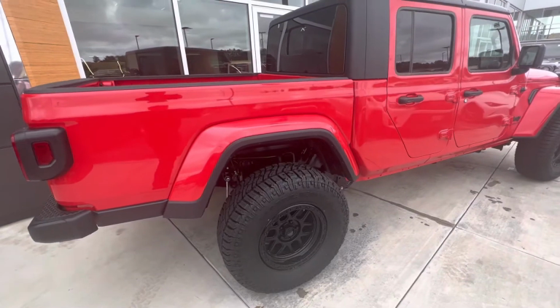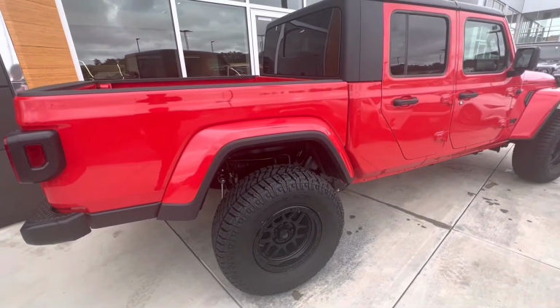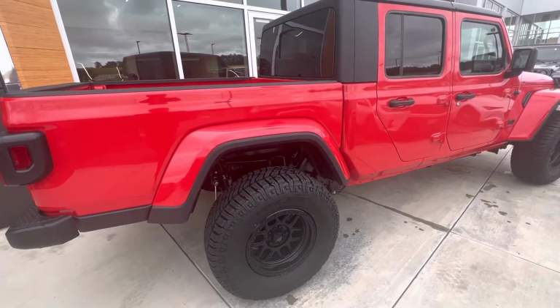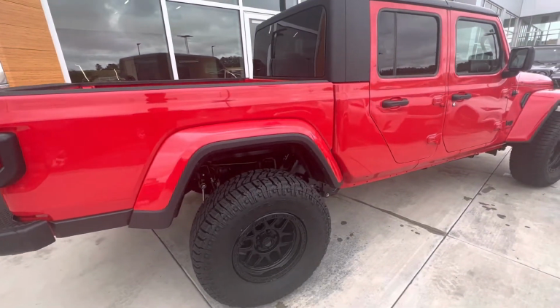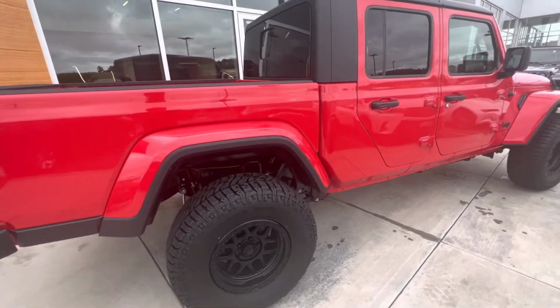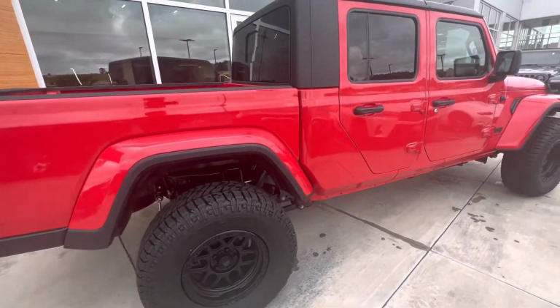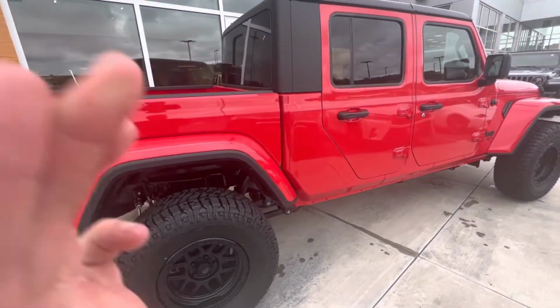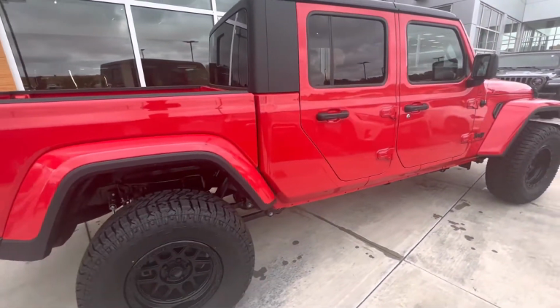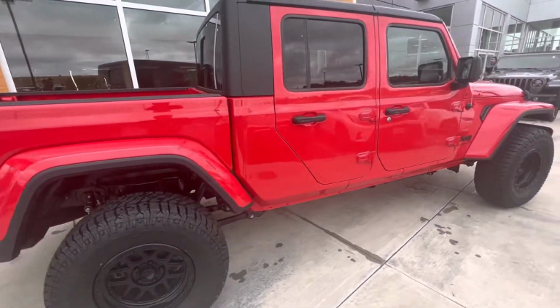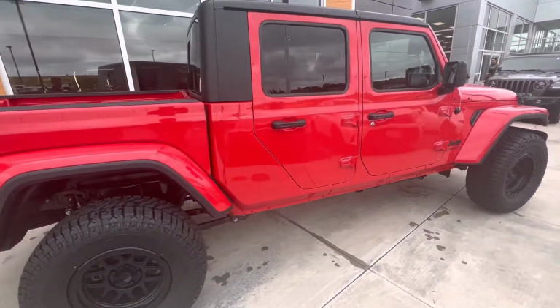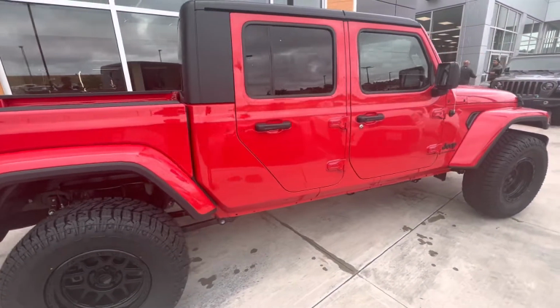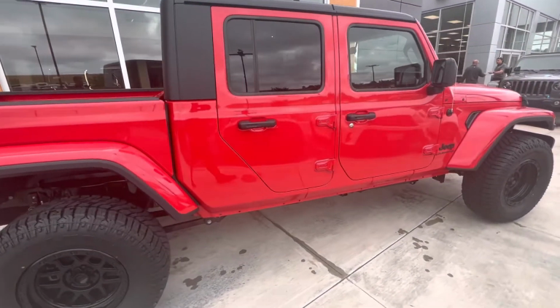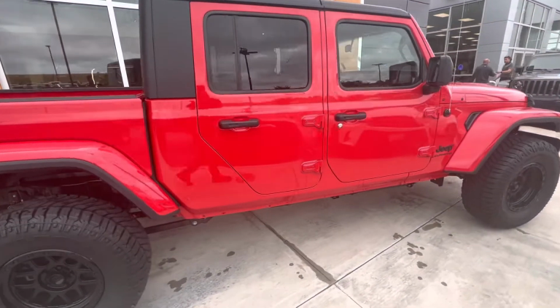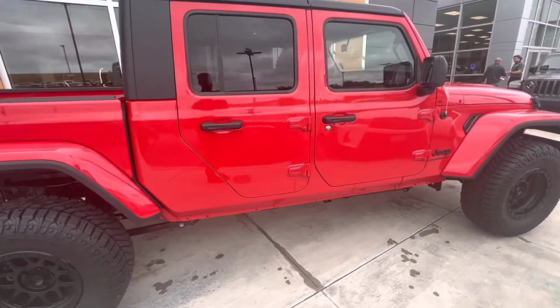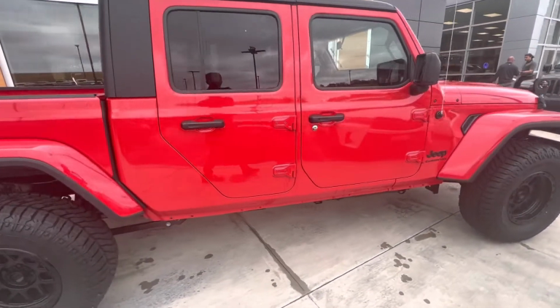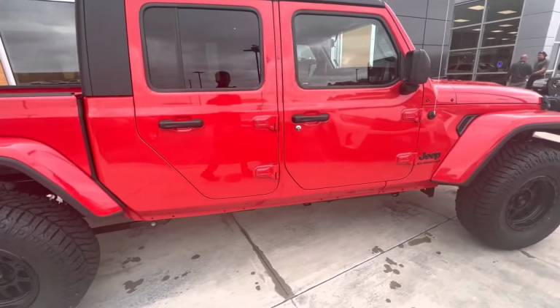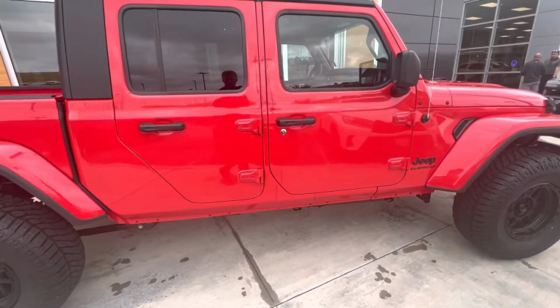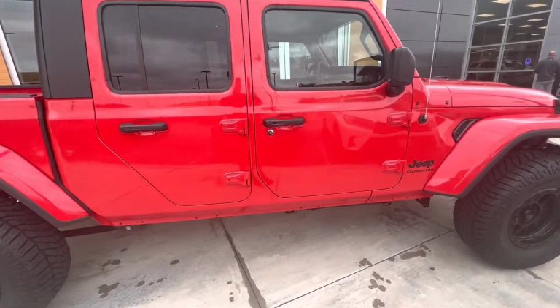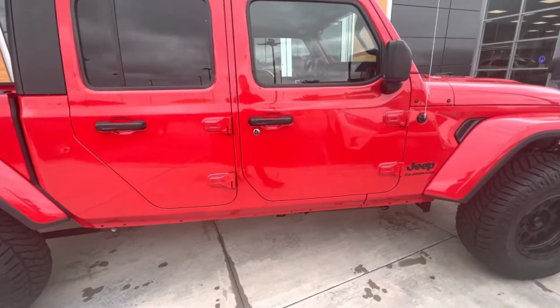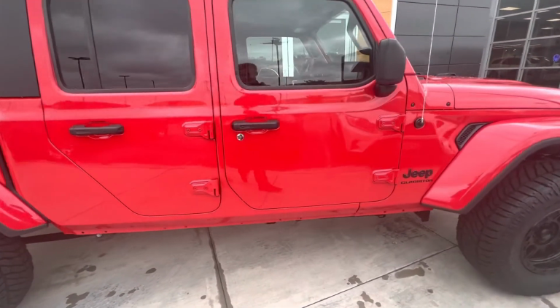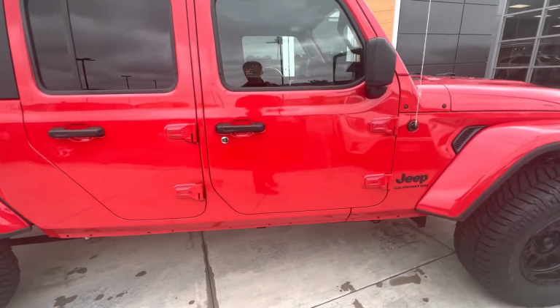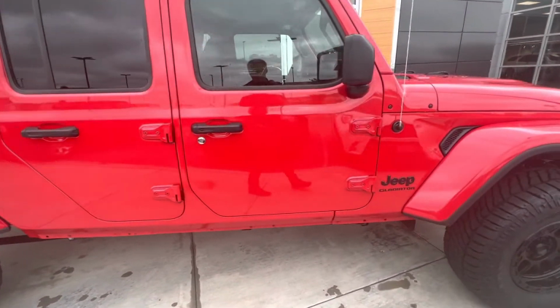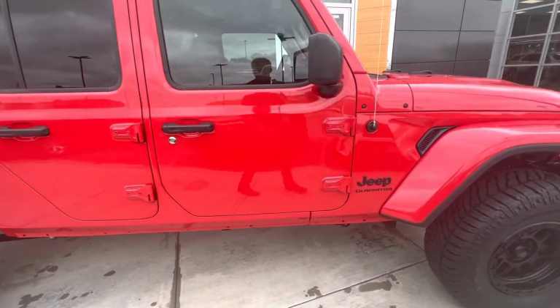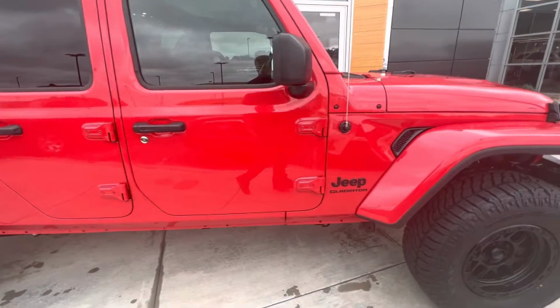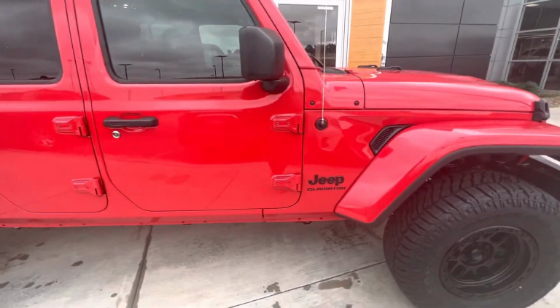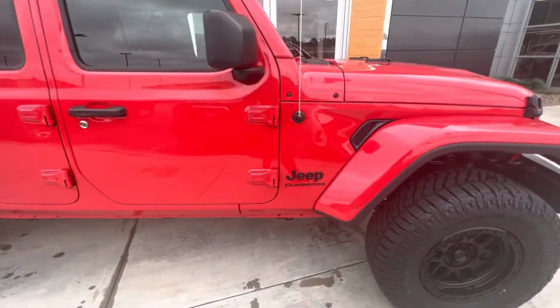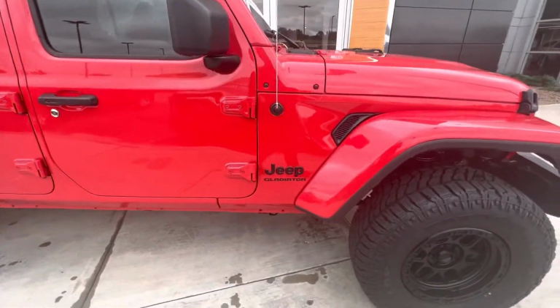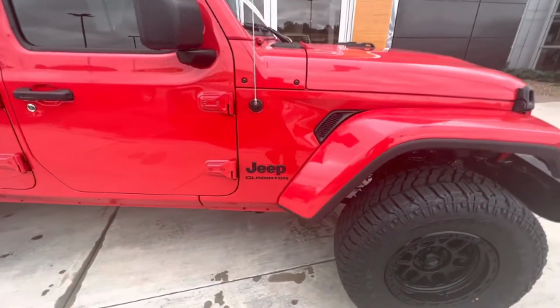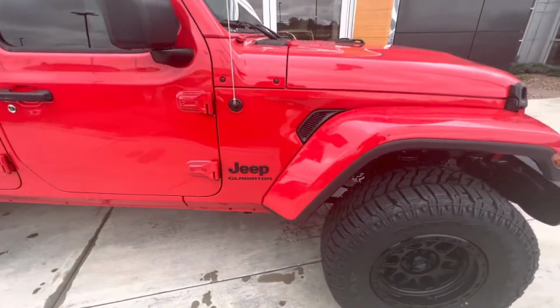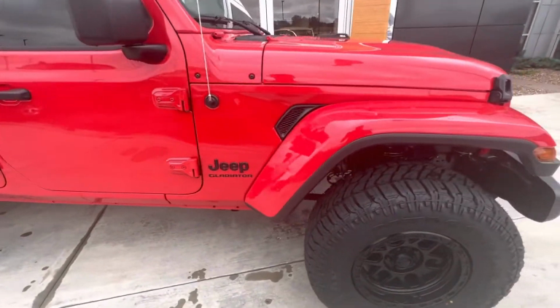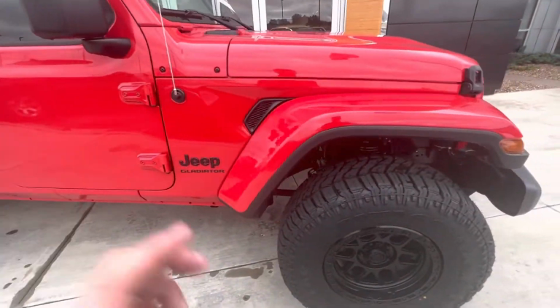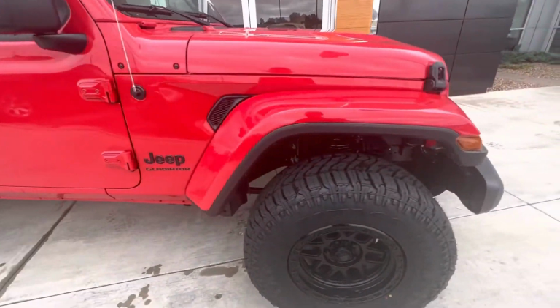Hey Ronald, this is Cole with Jim Glover. Just wanted to show you this awesome Firecracker Red Budget Build Gladiator.